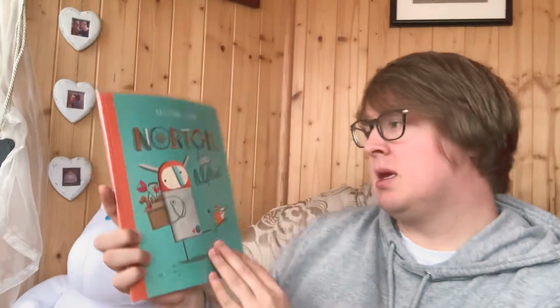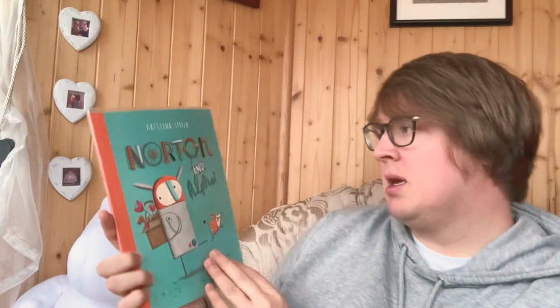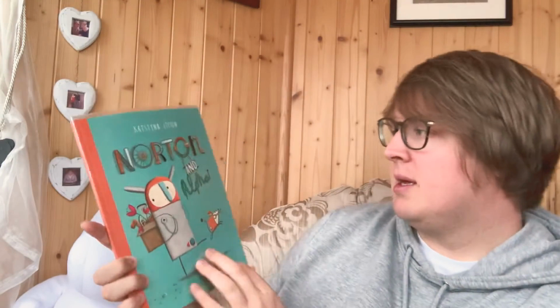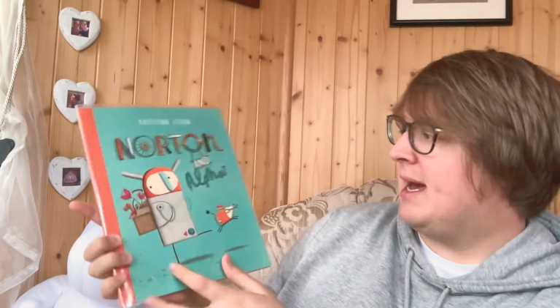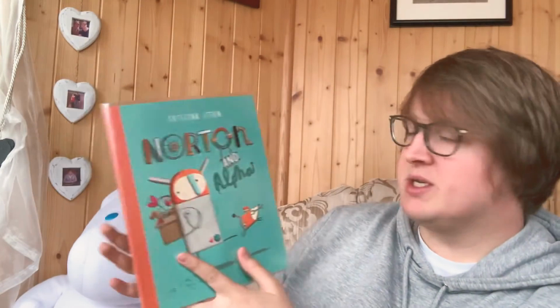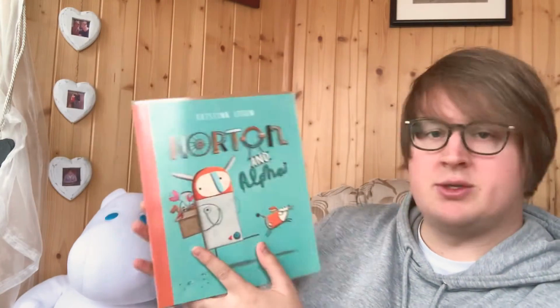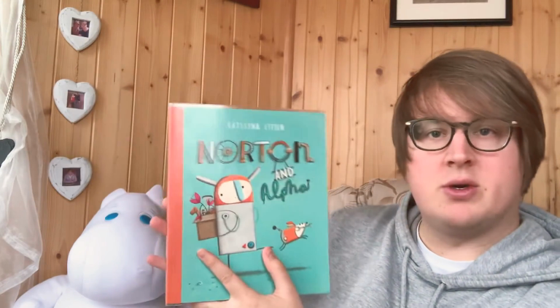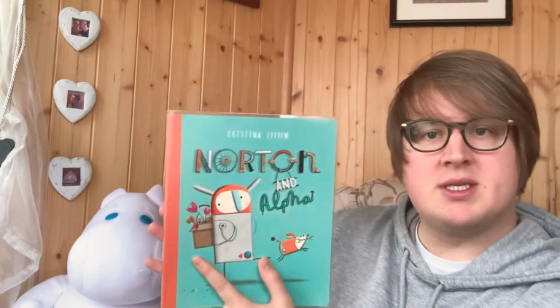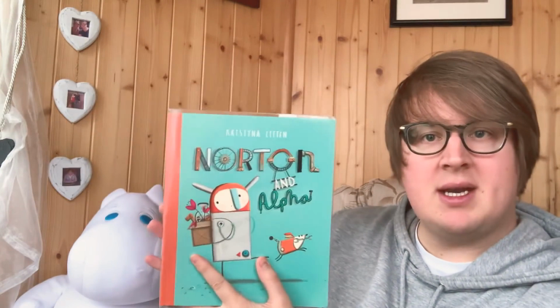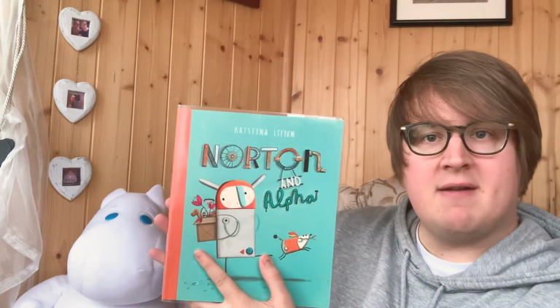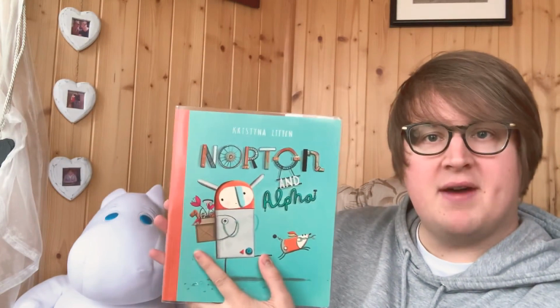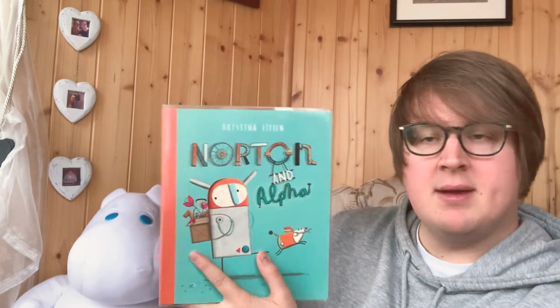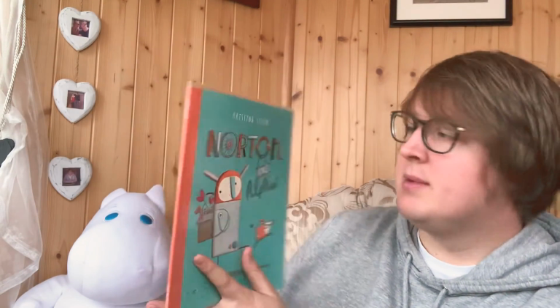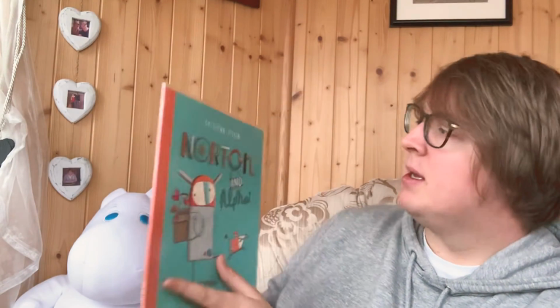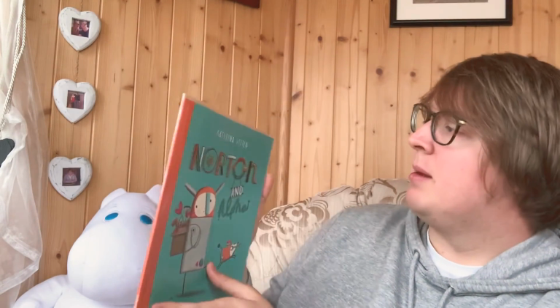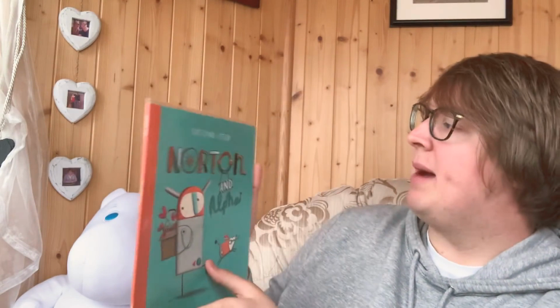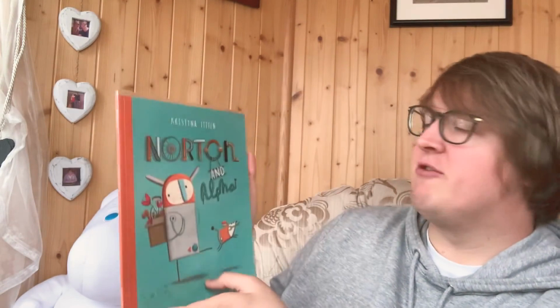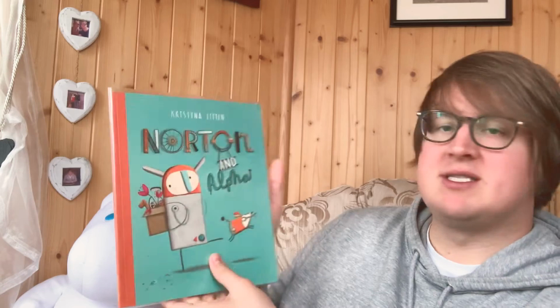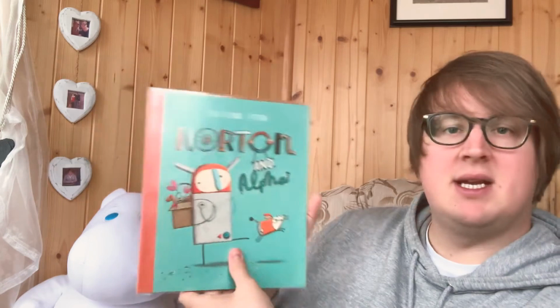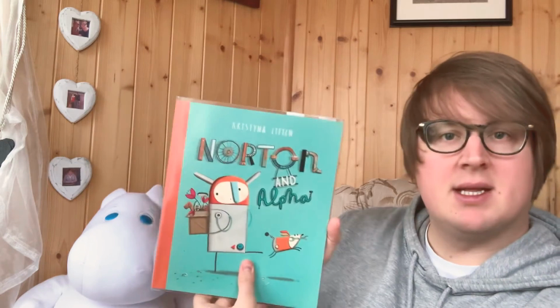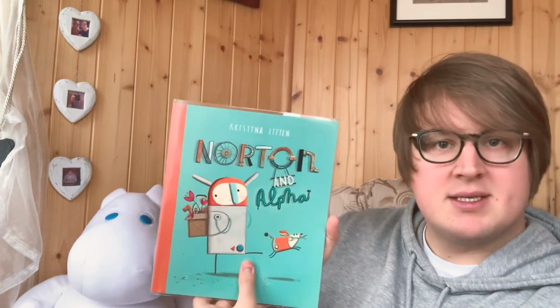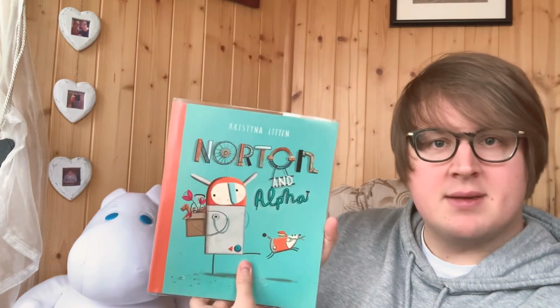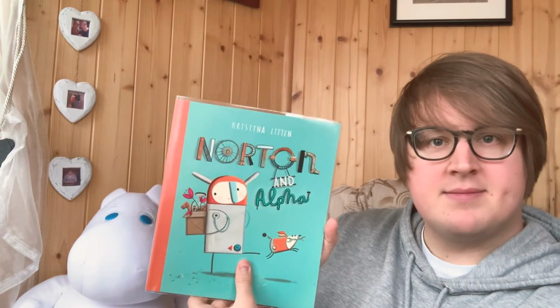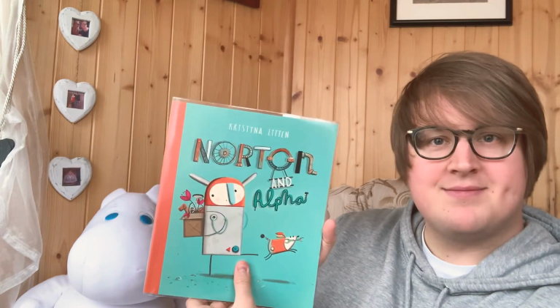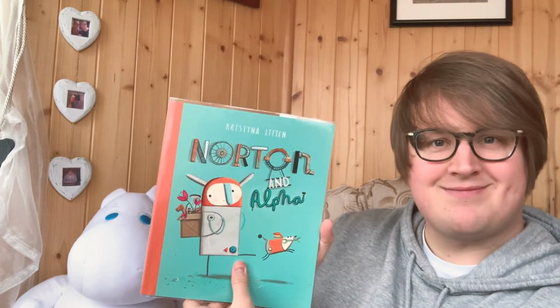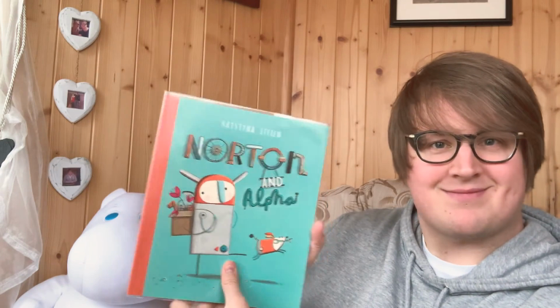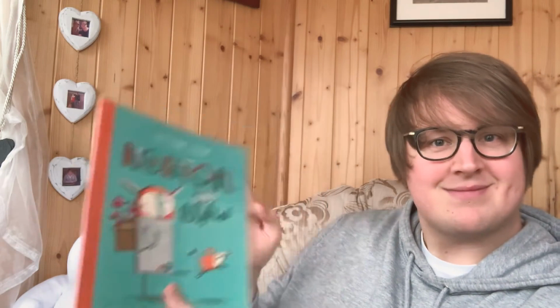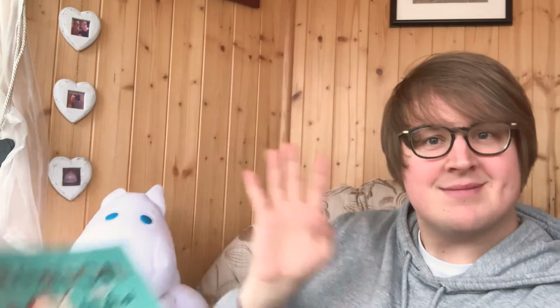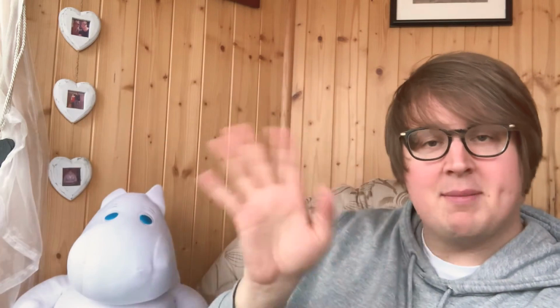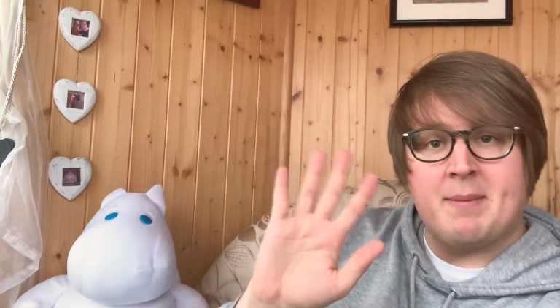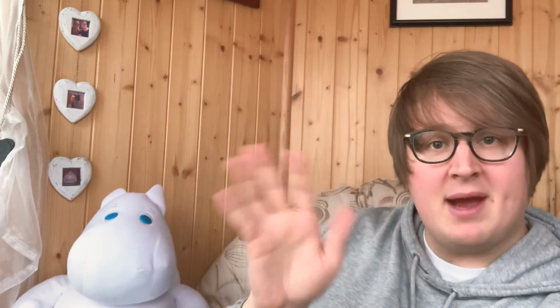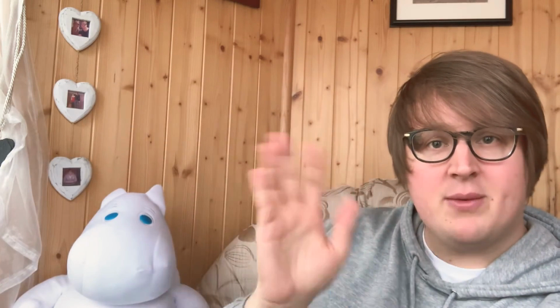That was Norton and Alpha by Christina Lytton. Bye bye everyone.